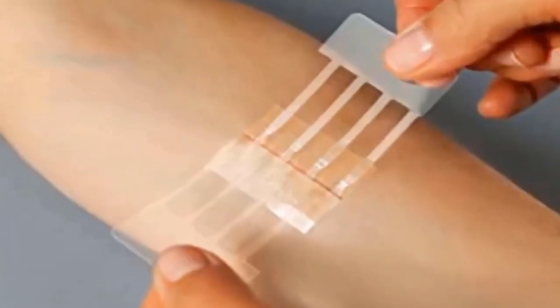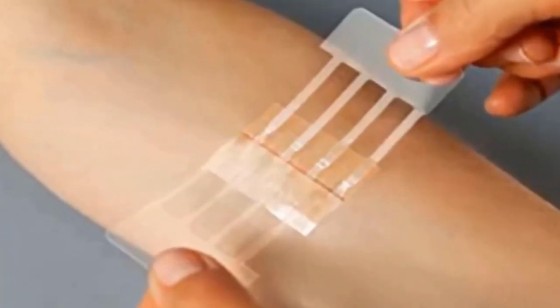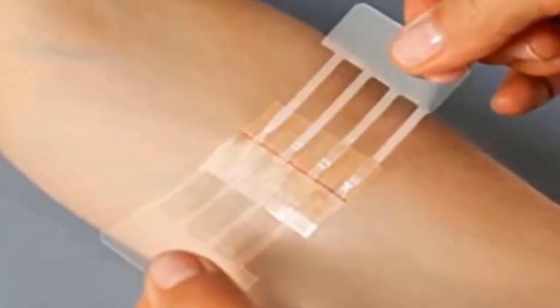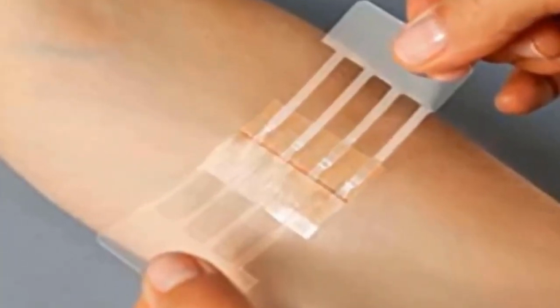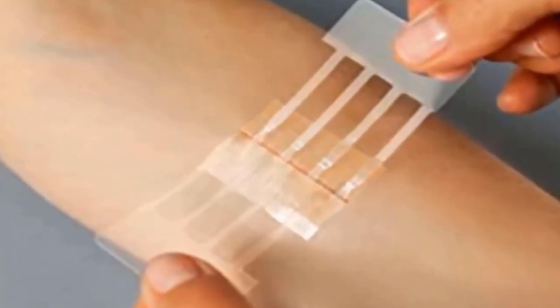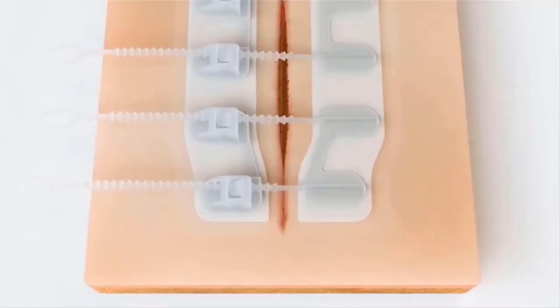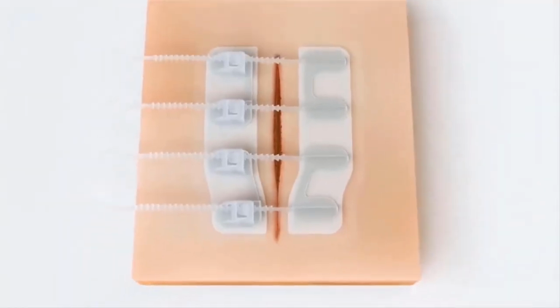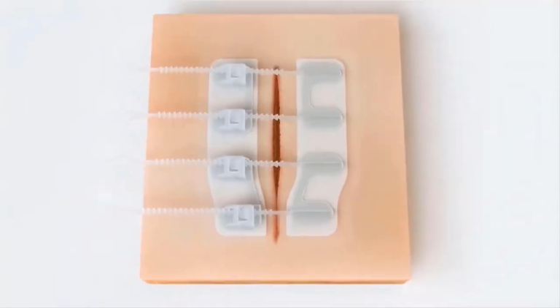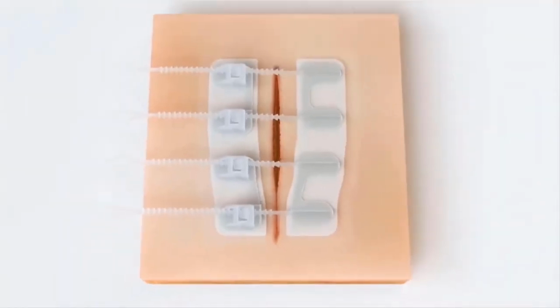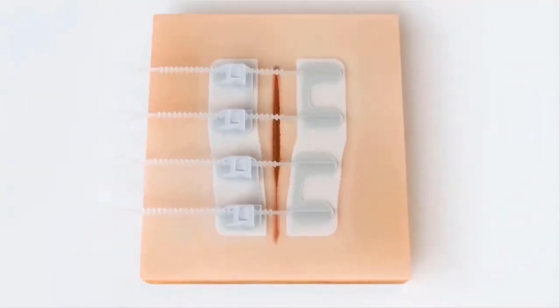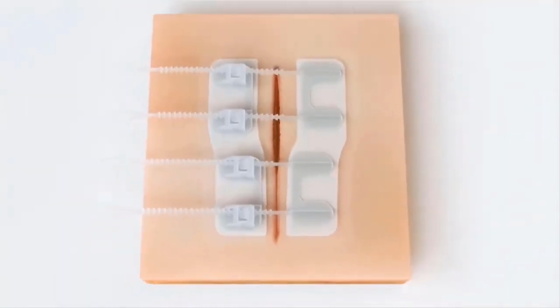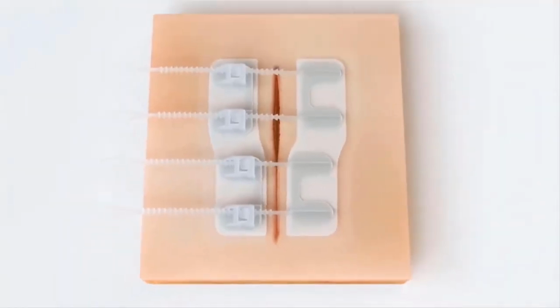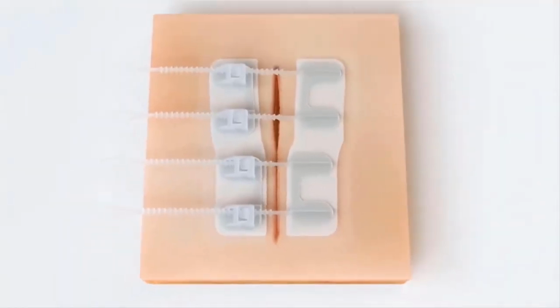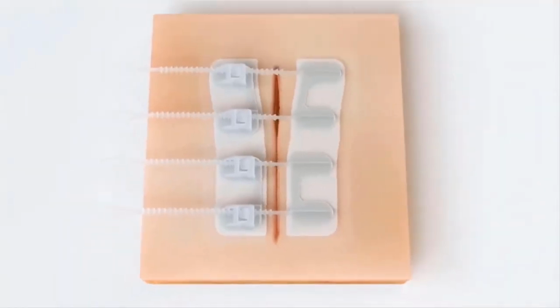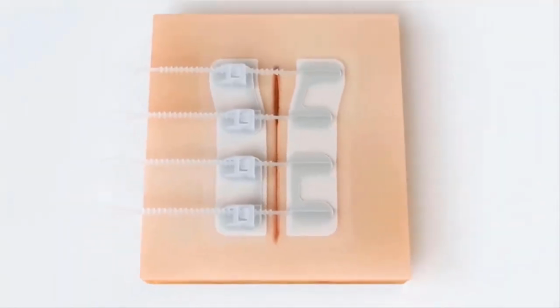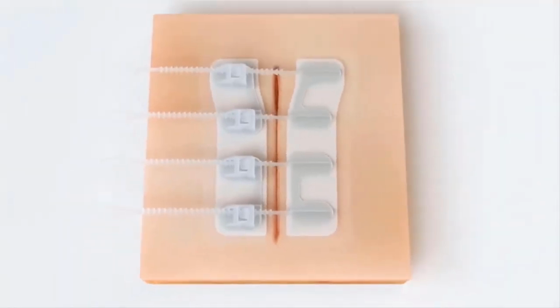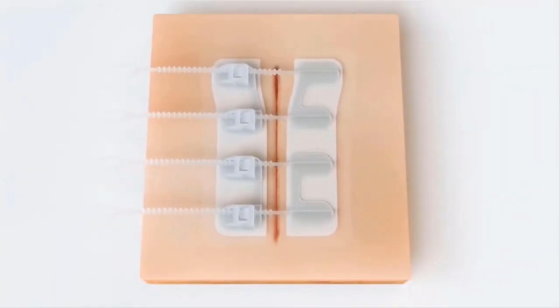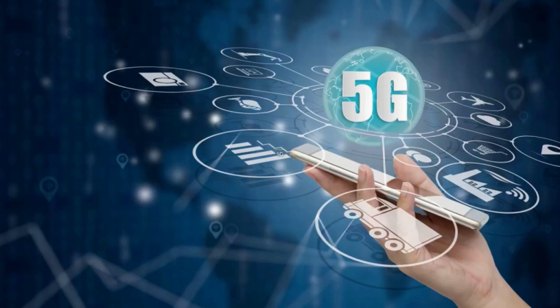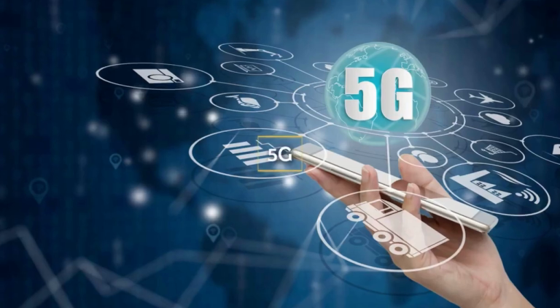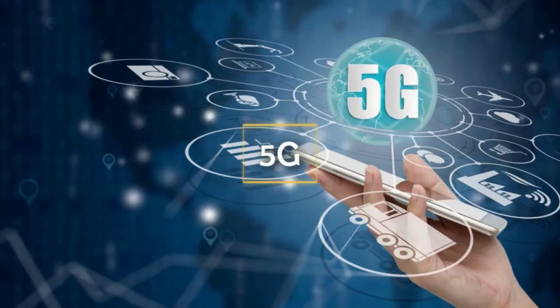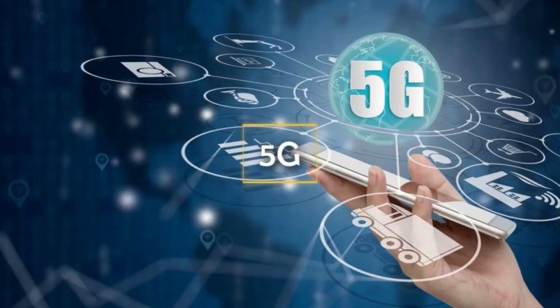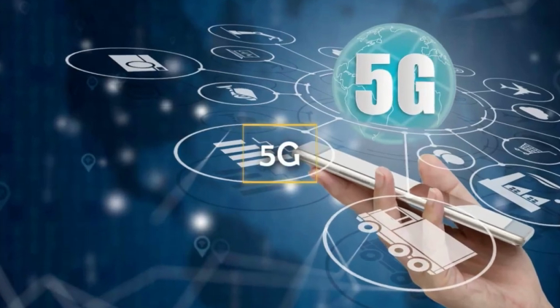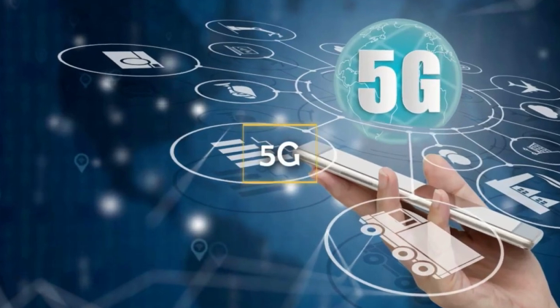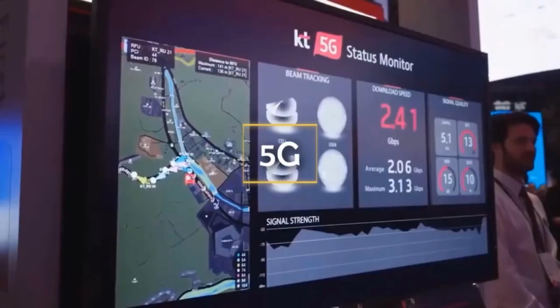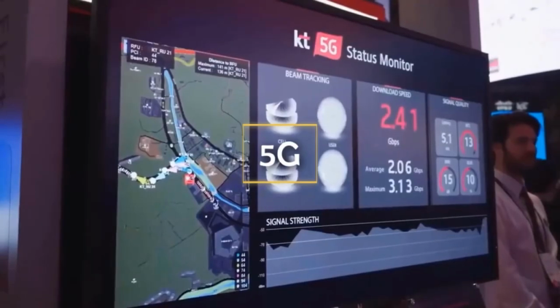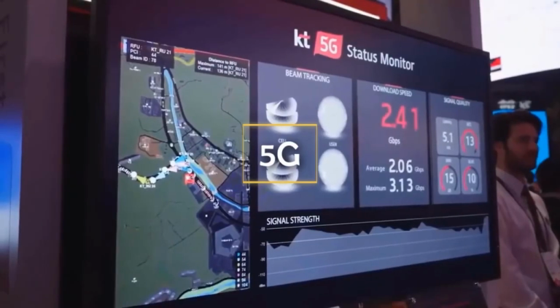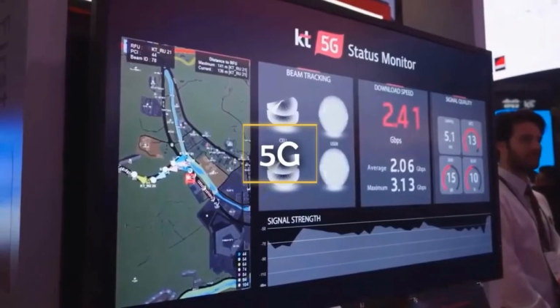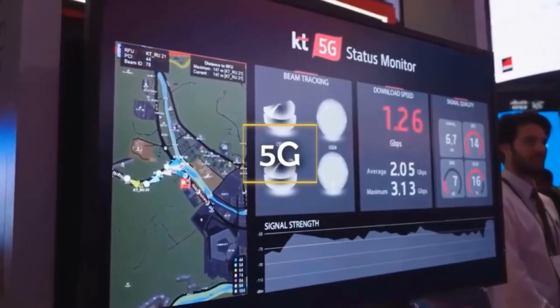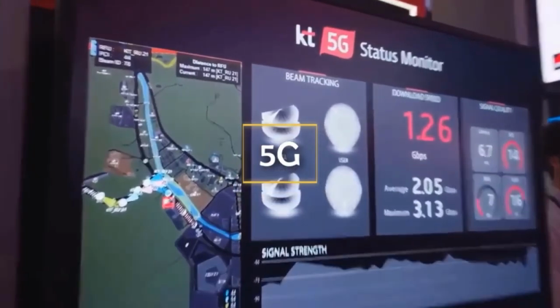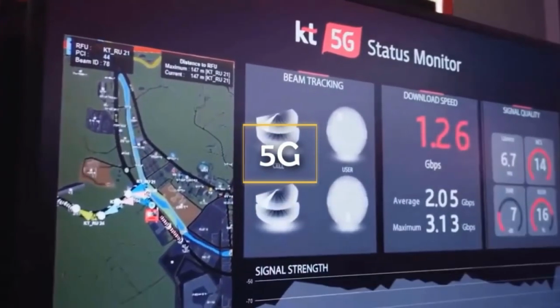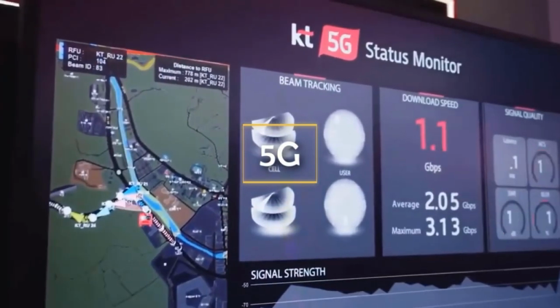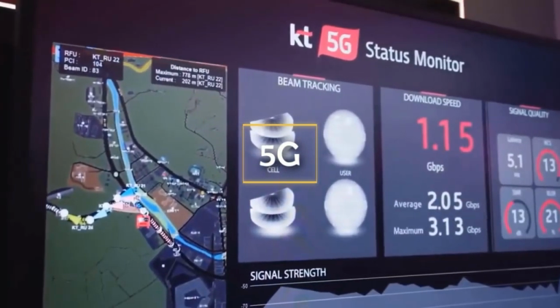With Zip Stitch, you can achieve a tight, strong, and consistent fit between the wound's edges, which speeds up the healing process and leaves a less visible scar.